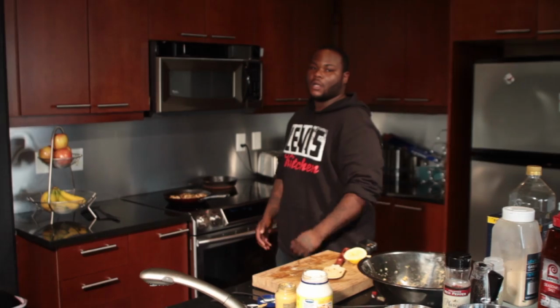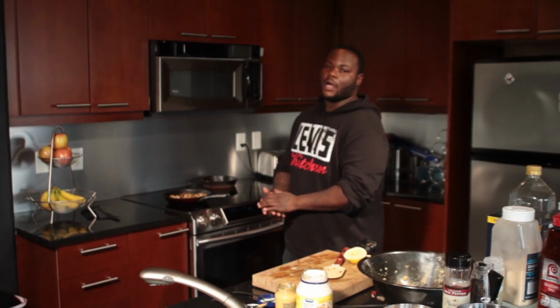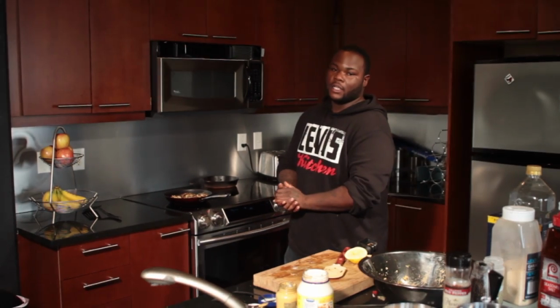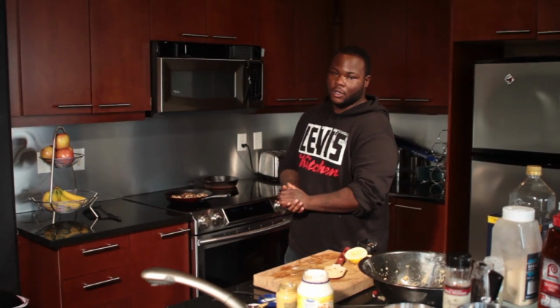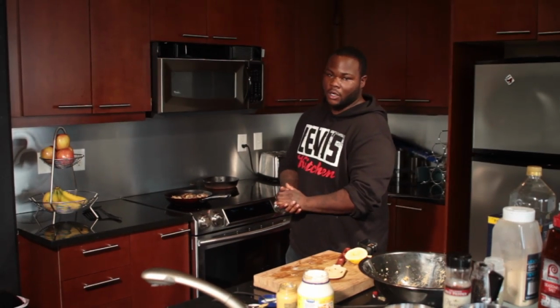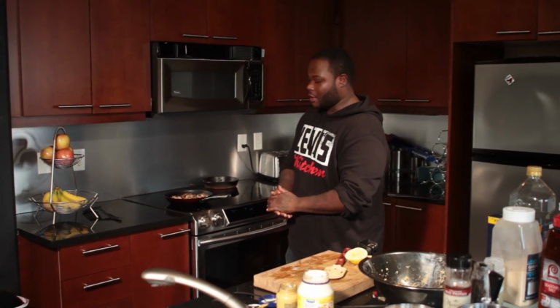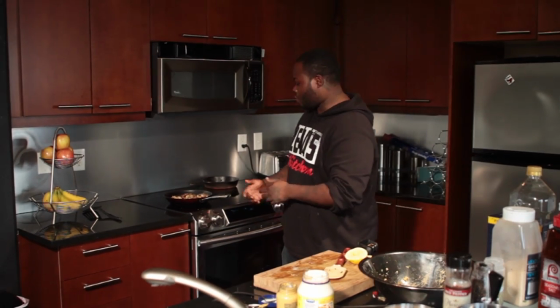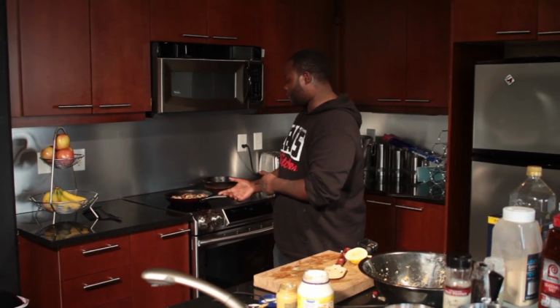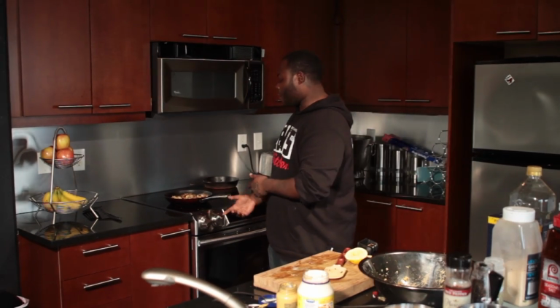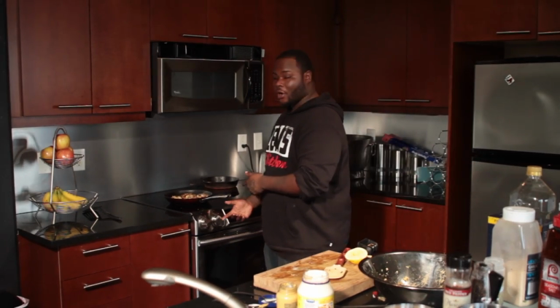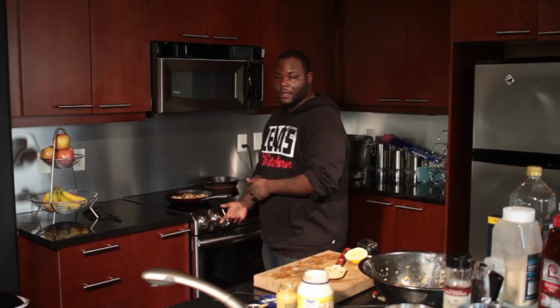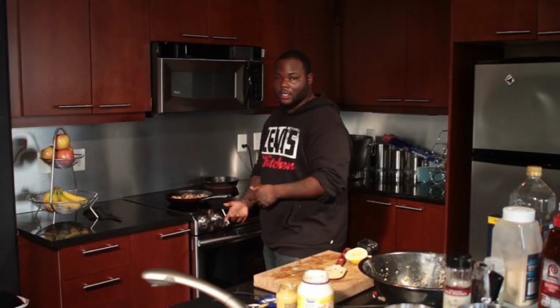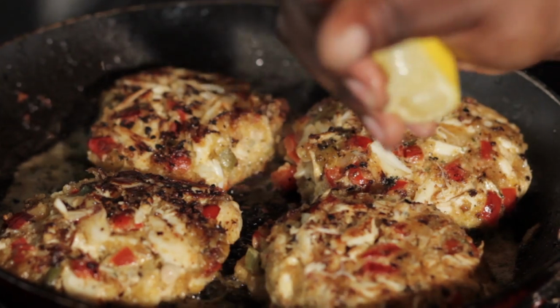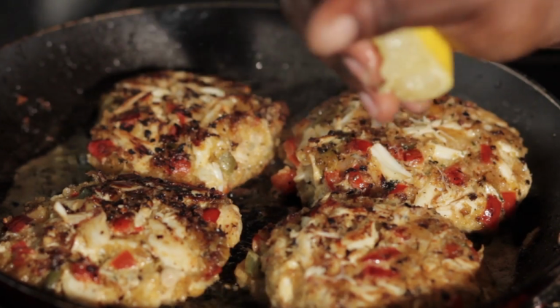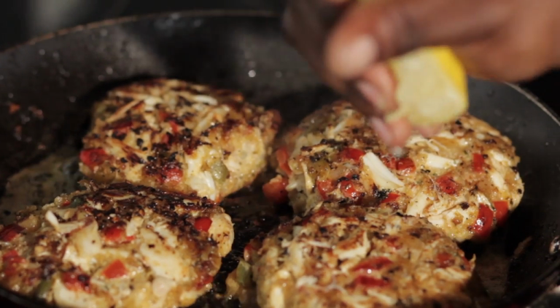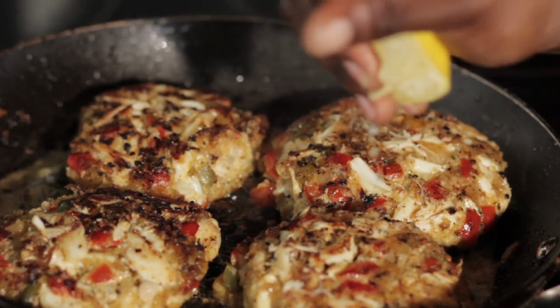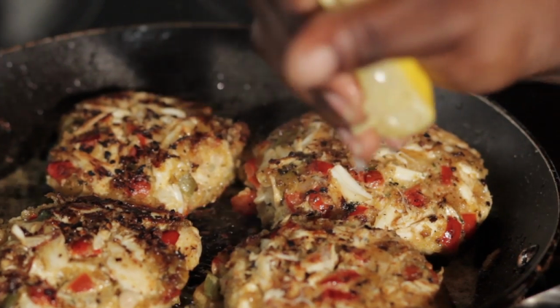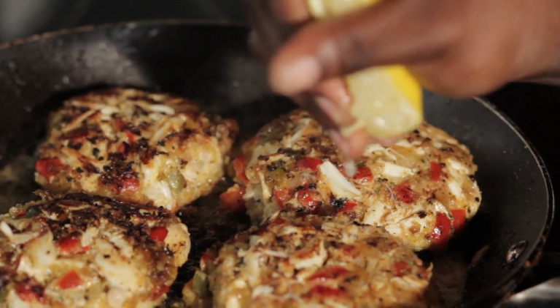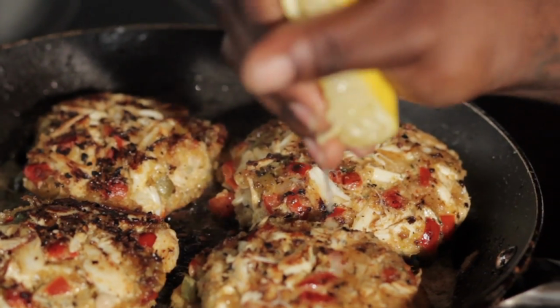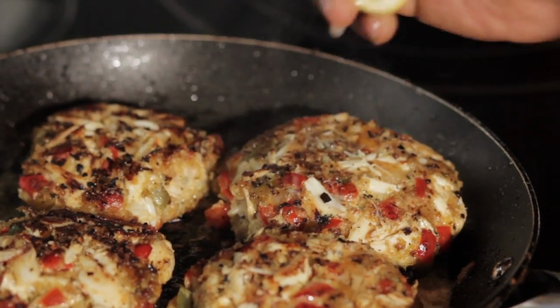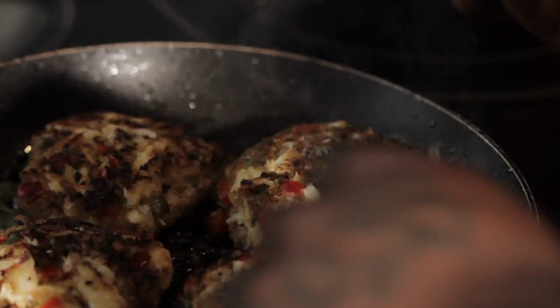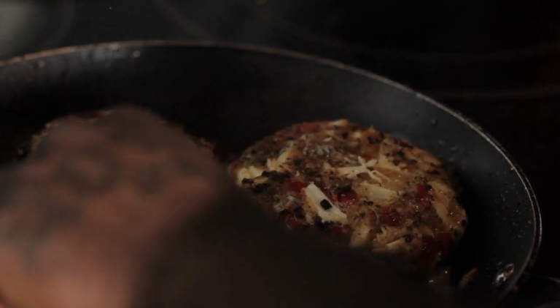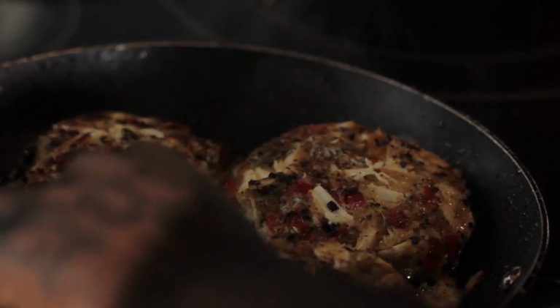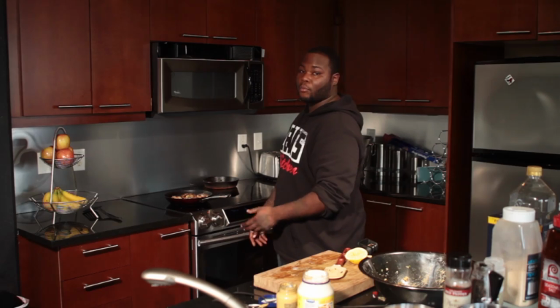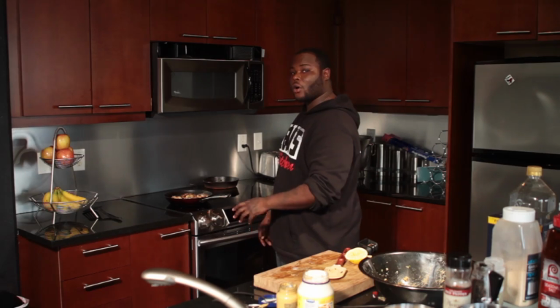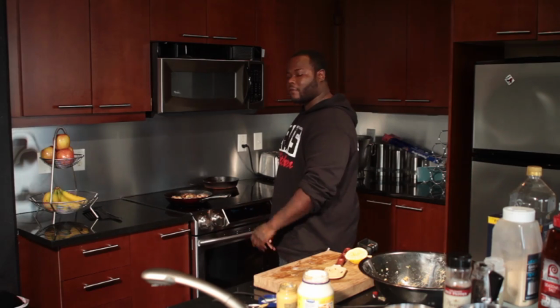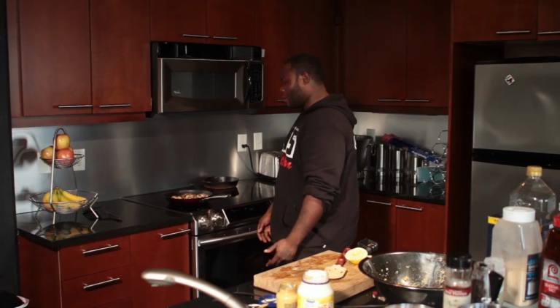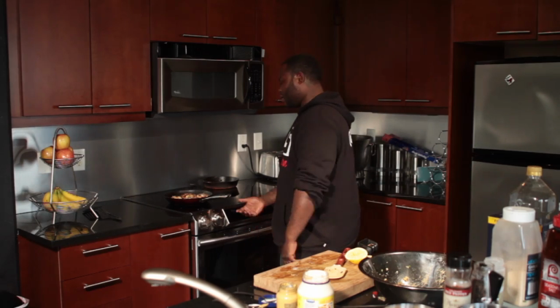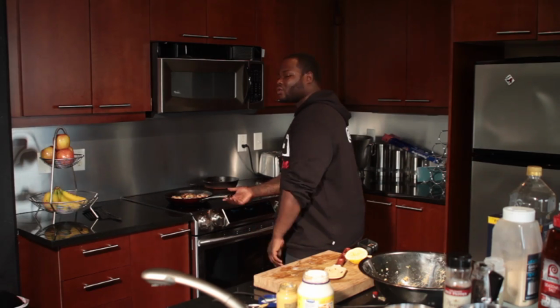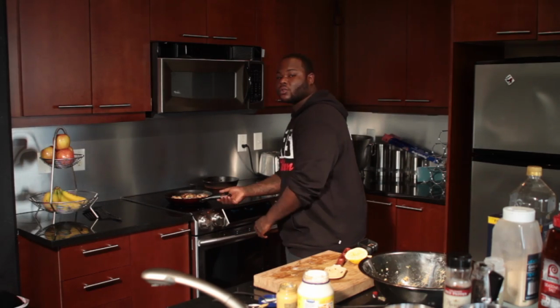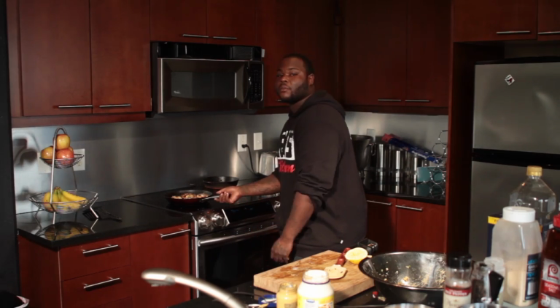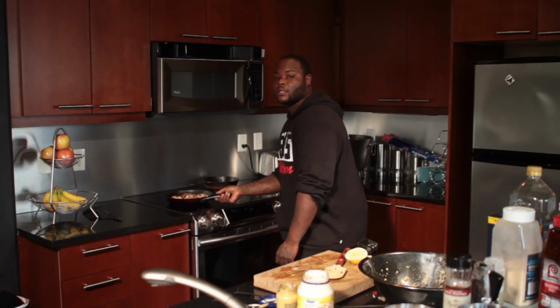Alright, next we're going to go ahead and transfer our crab cakes from the stovetop into the oven. We're going to broil for about a good 2 or 3 minutes.